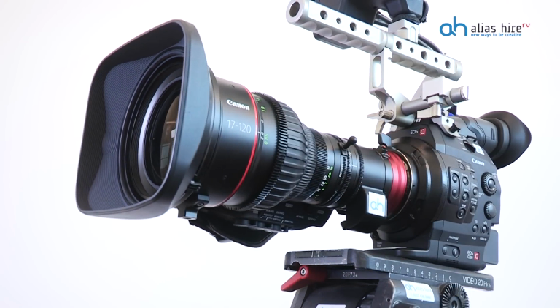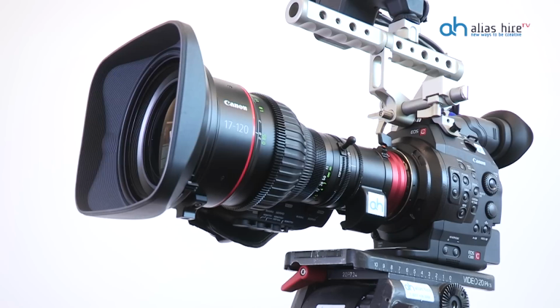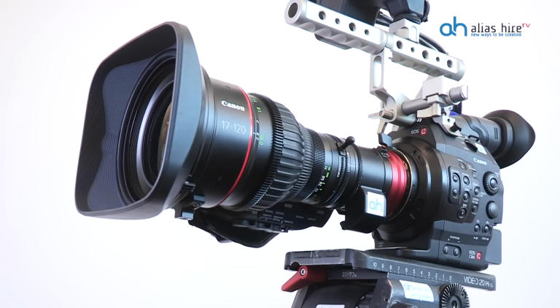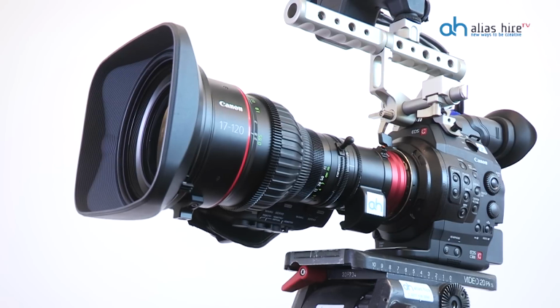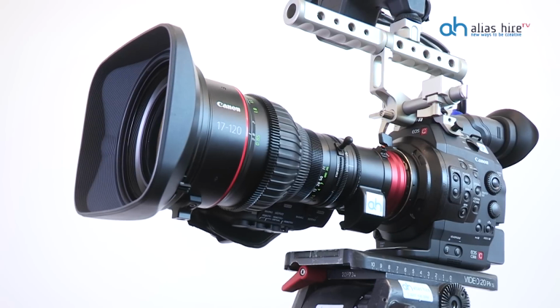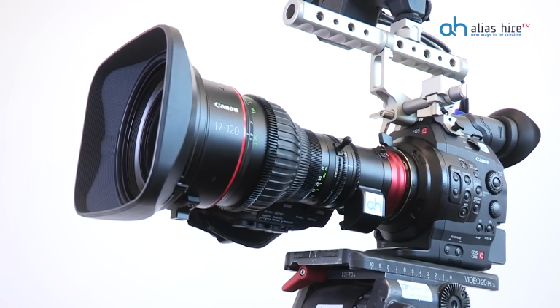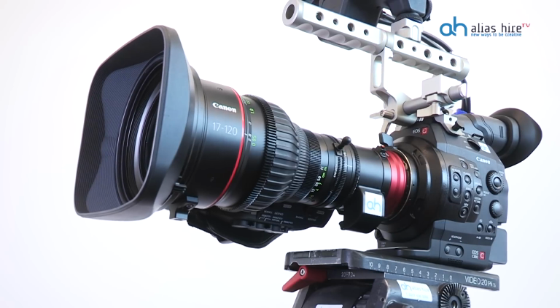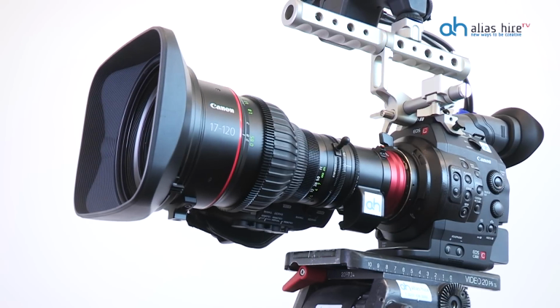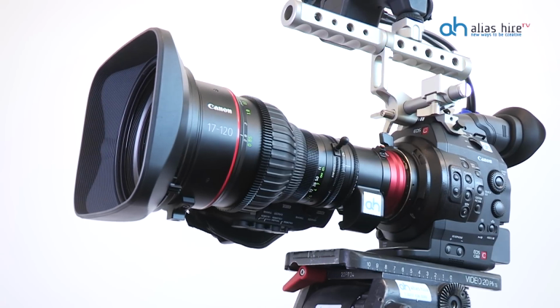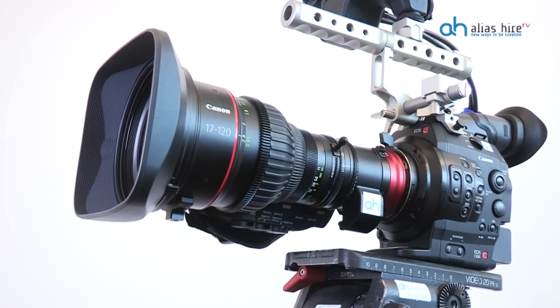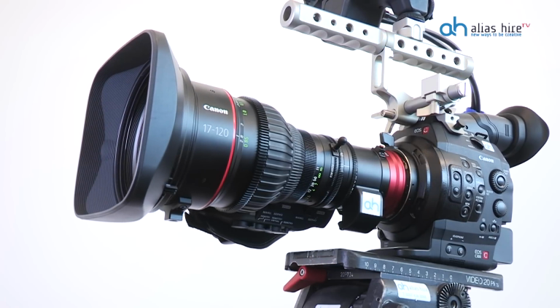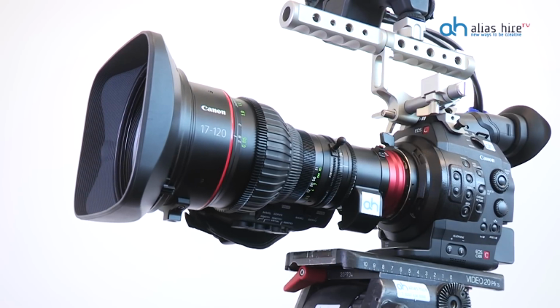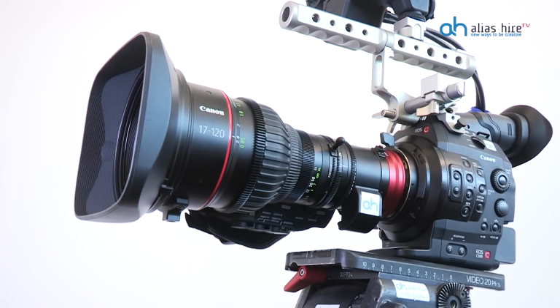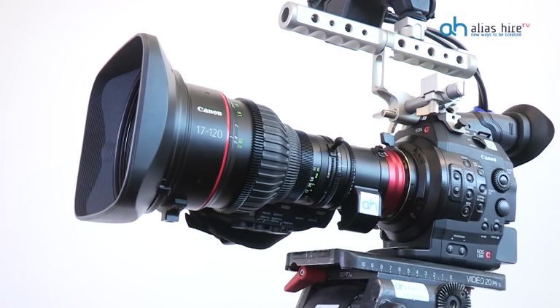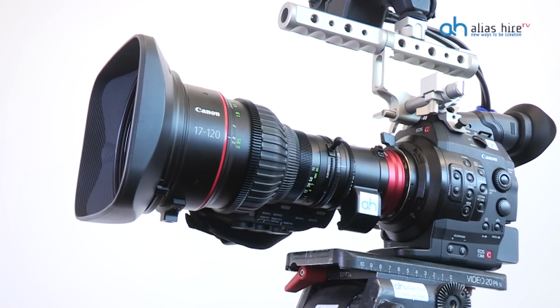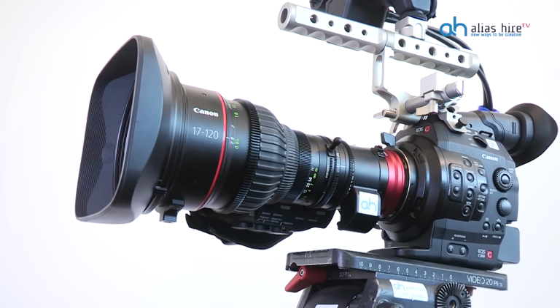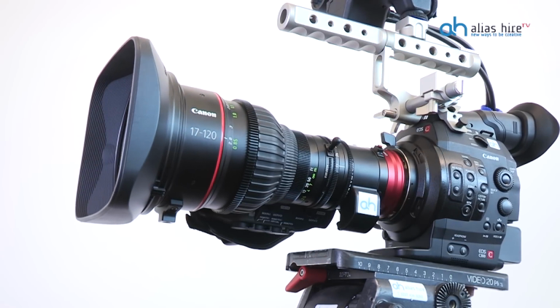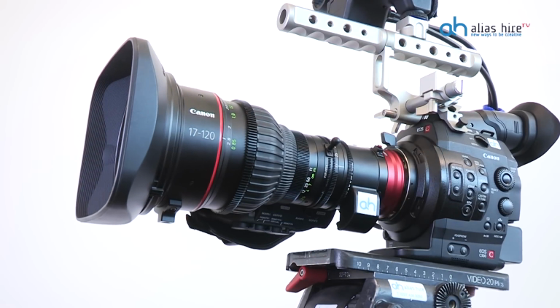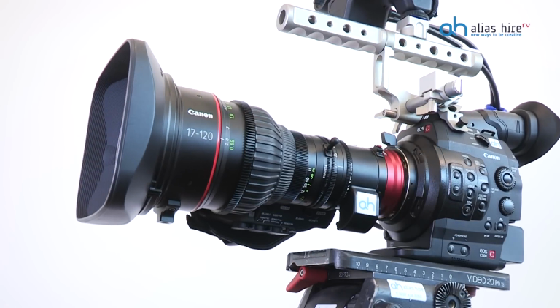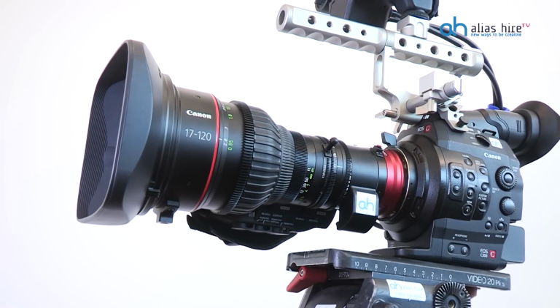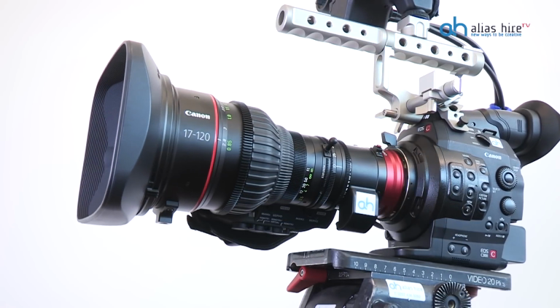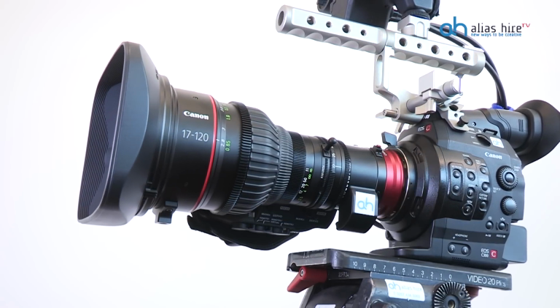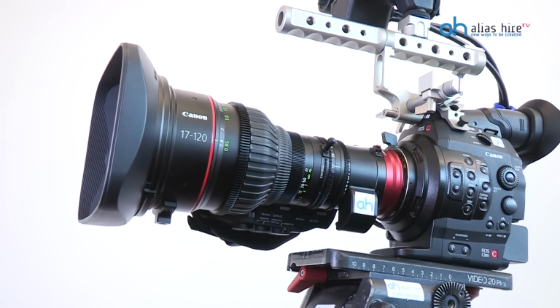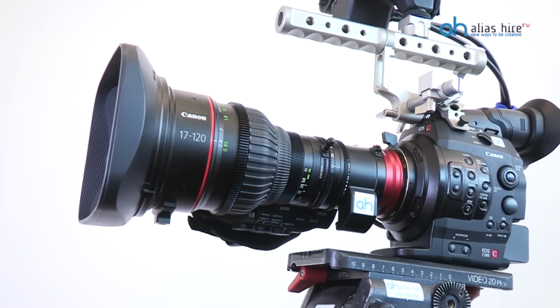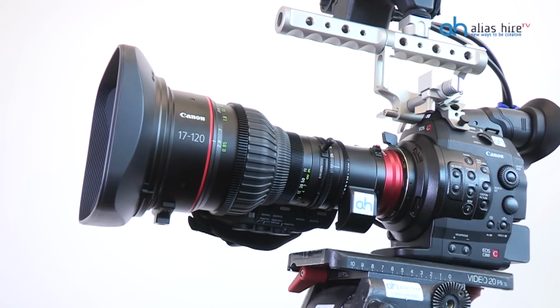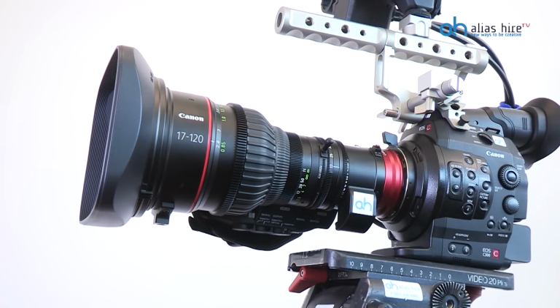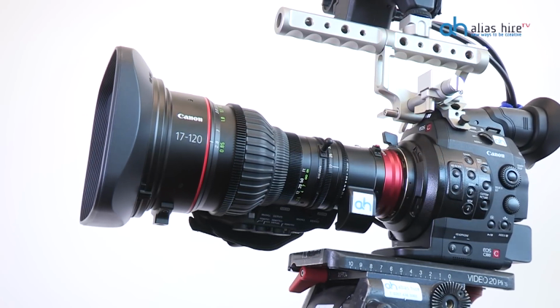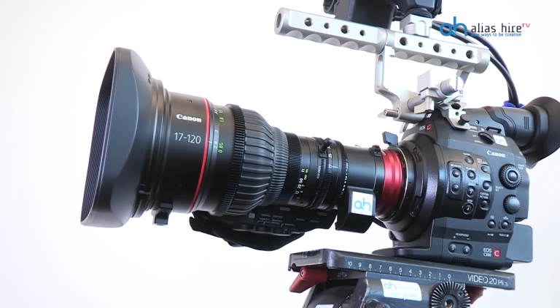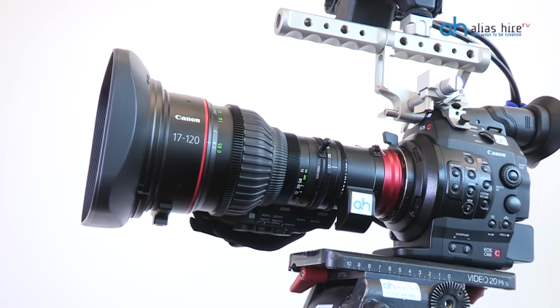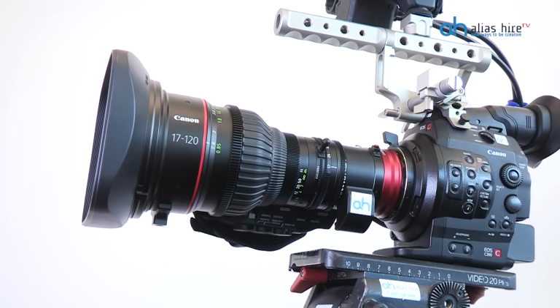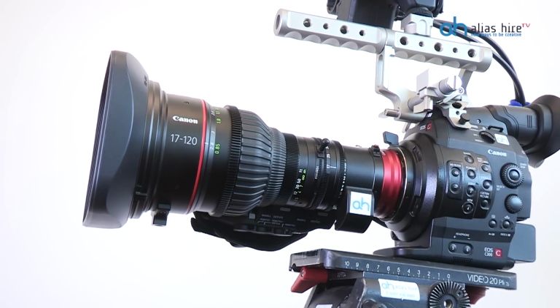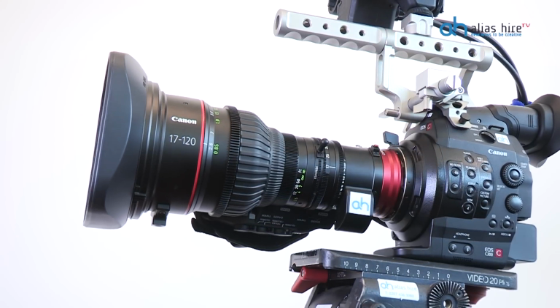The Canon CN7 is a lens that you're going to want to have. Now we've got it, so call us now.